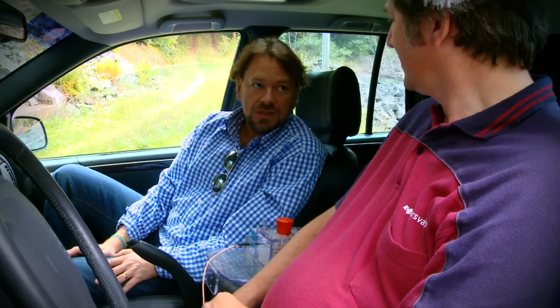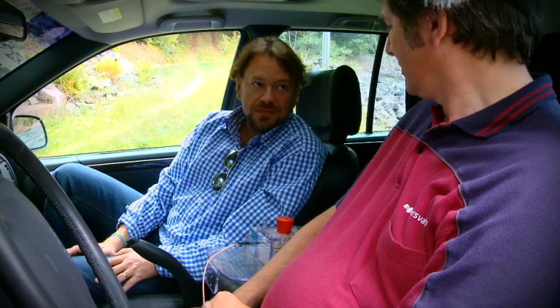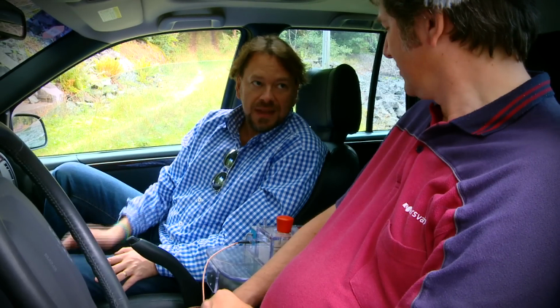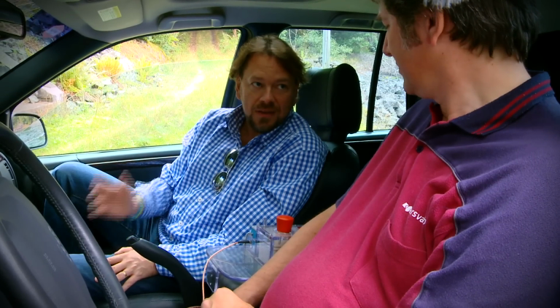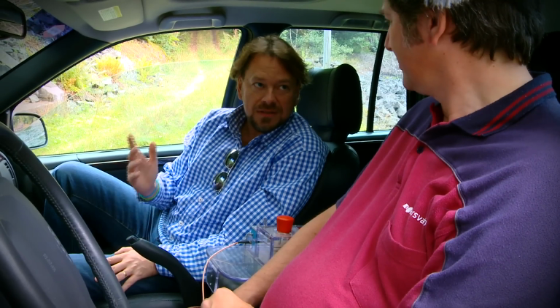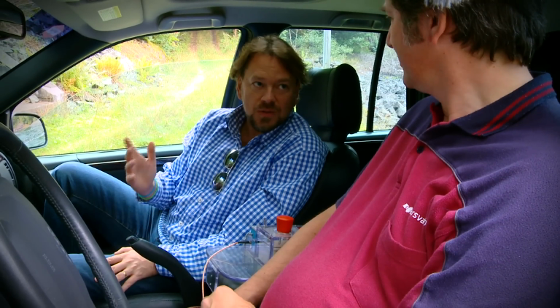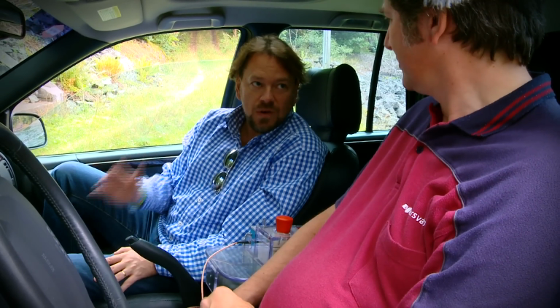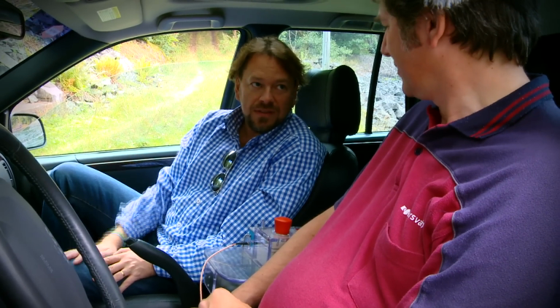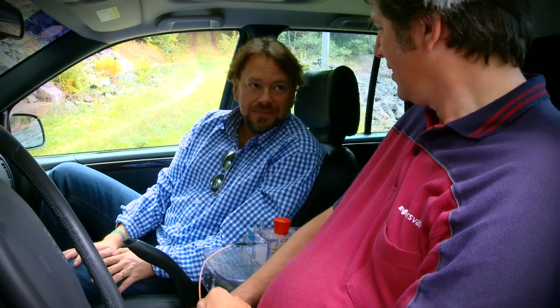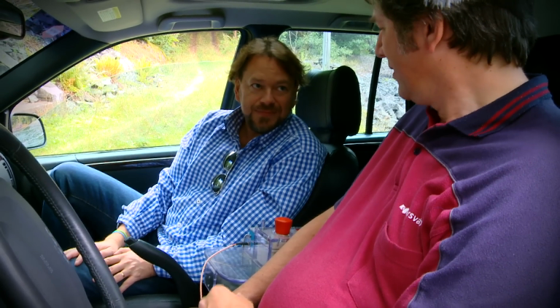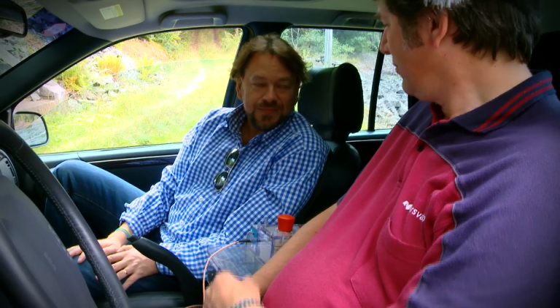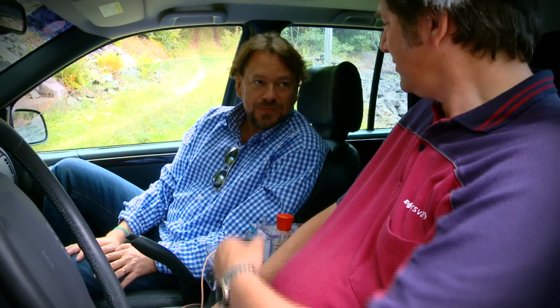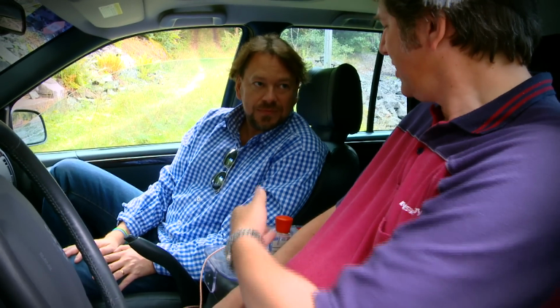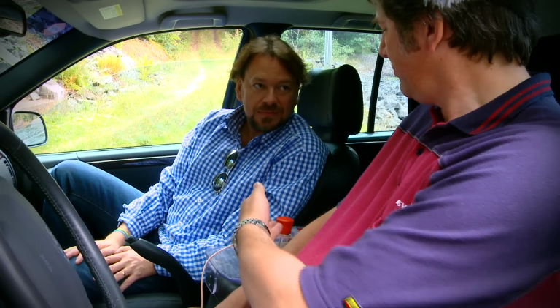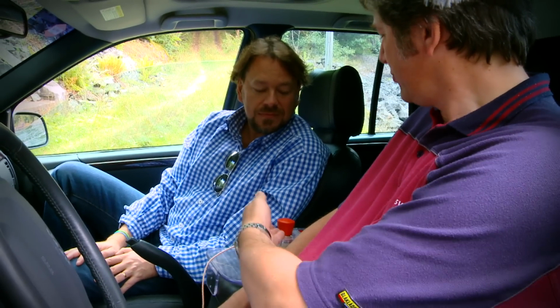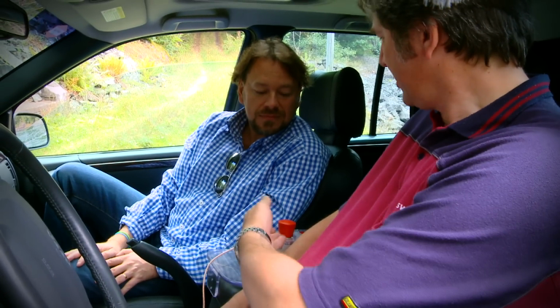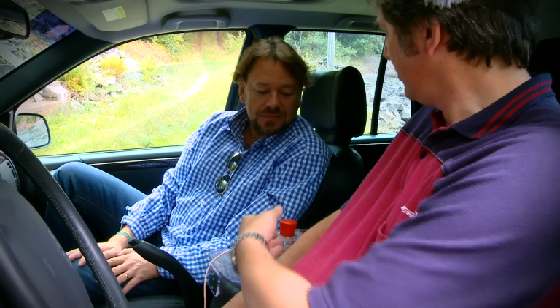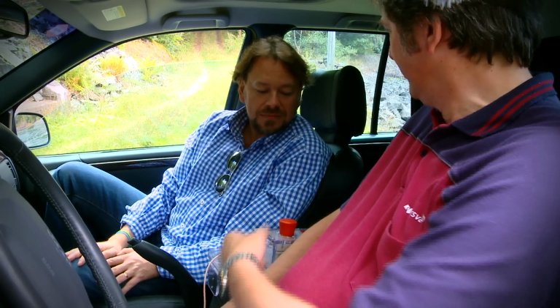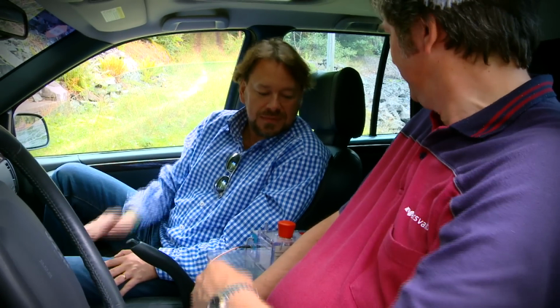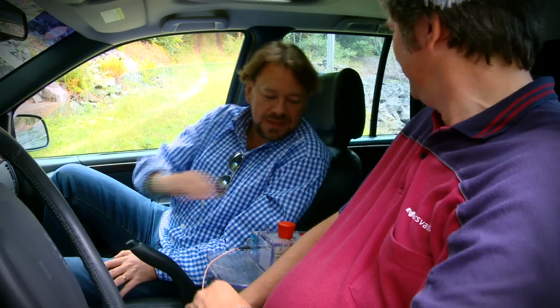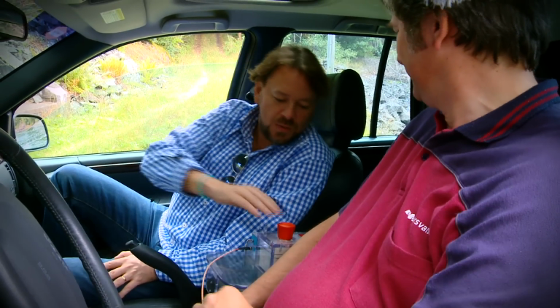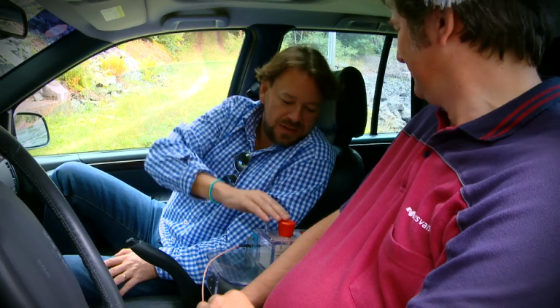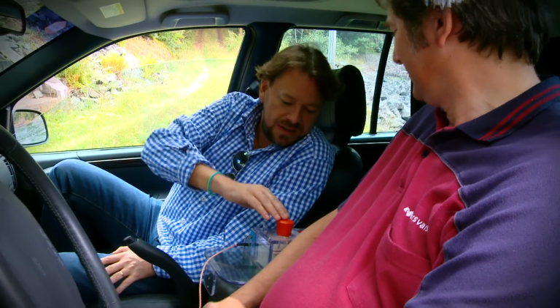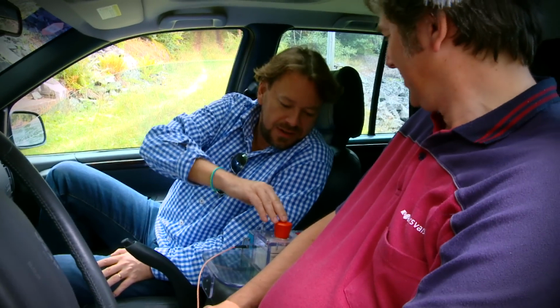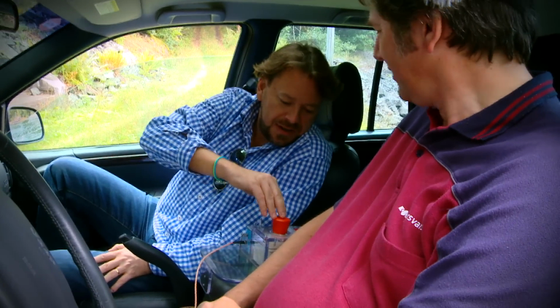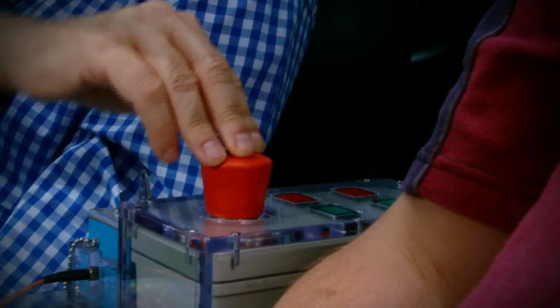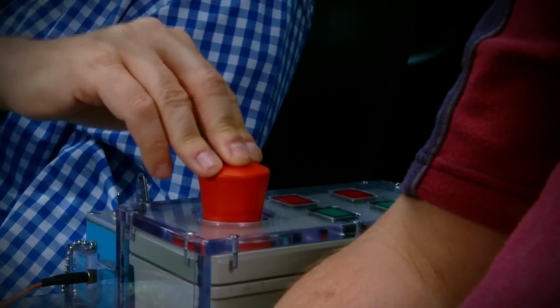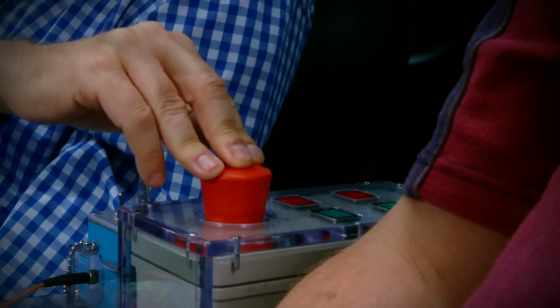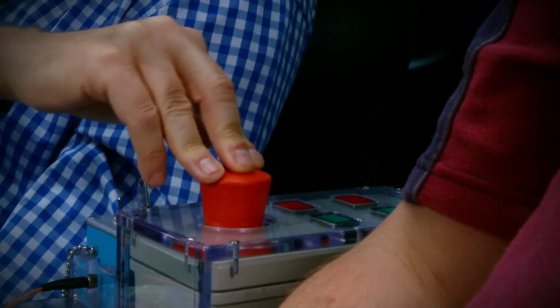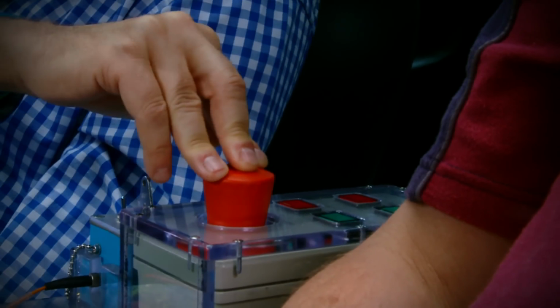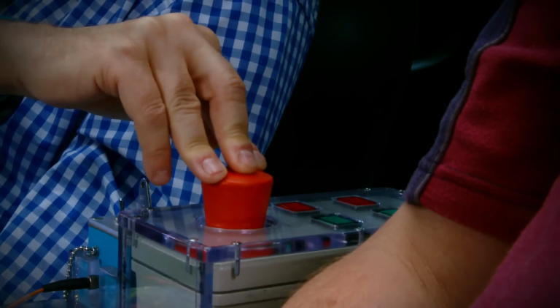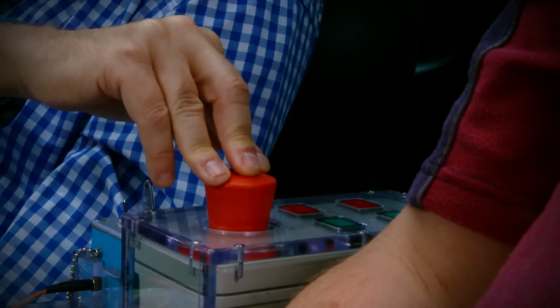Justin, how does this work then? Well, try to push that button — this one here? Yeah, okay, go ahead. There you go.